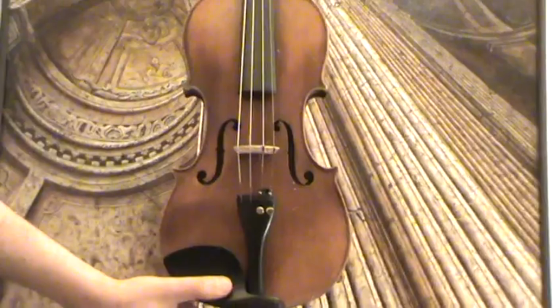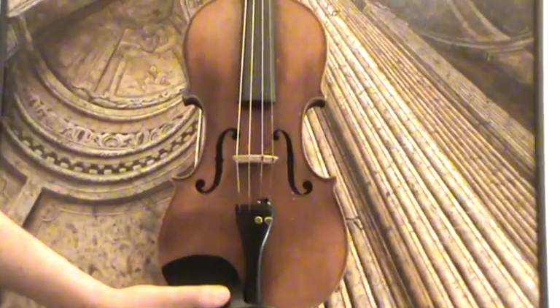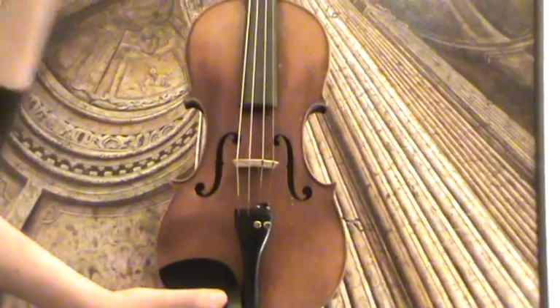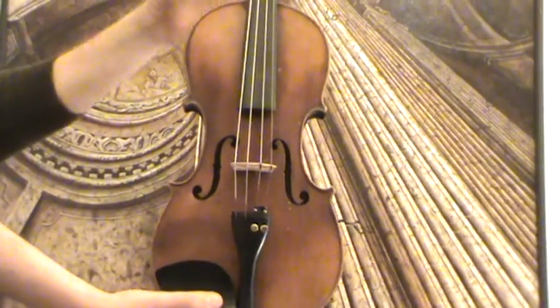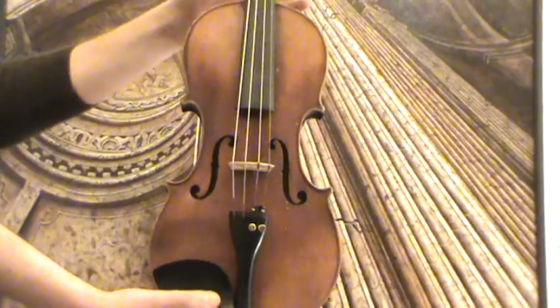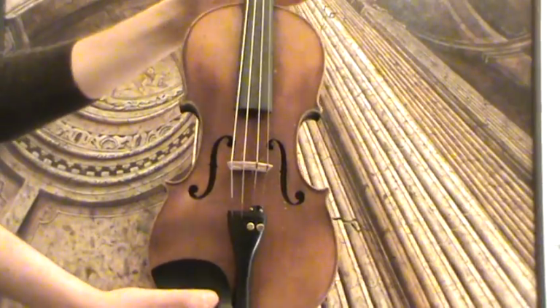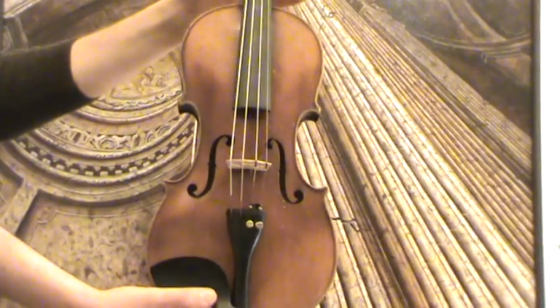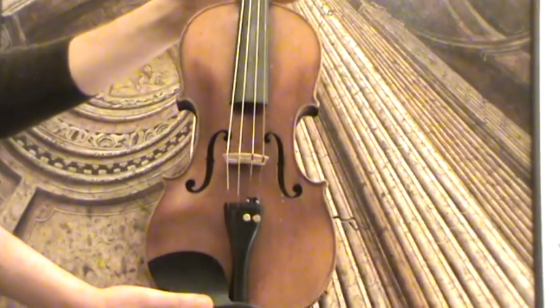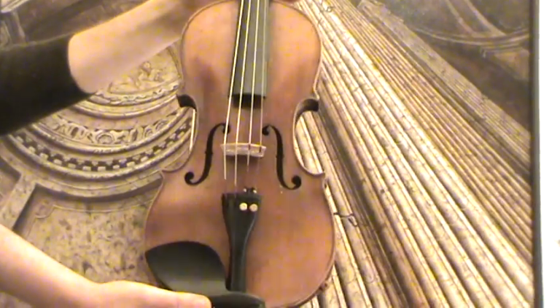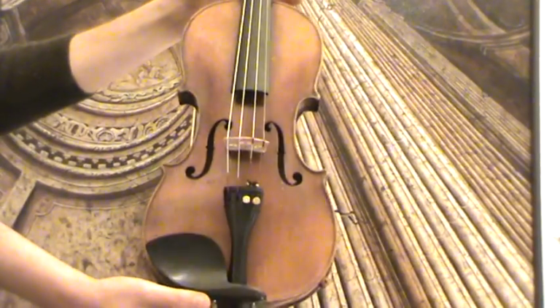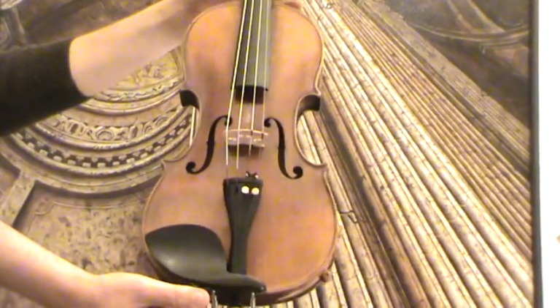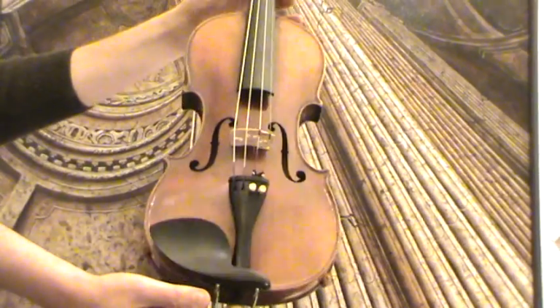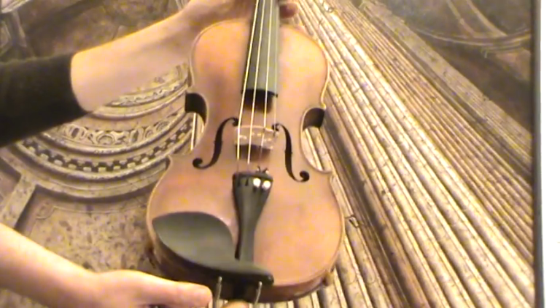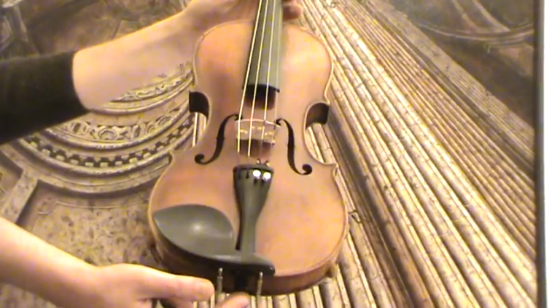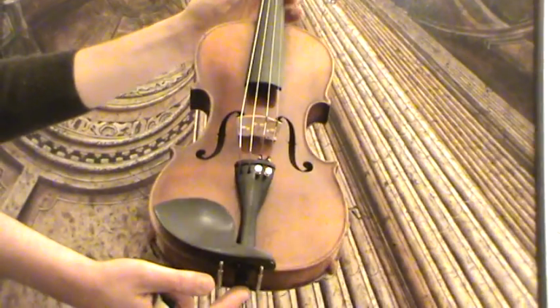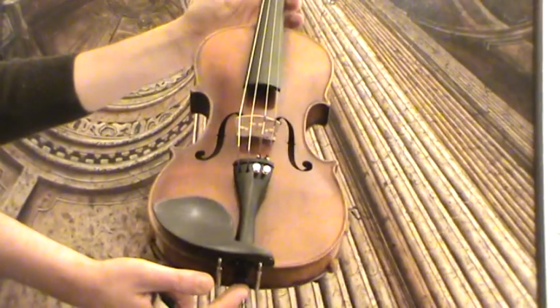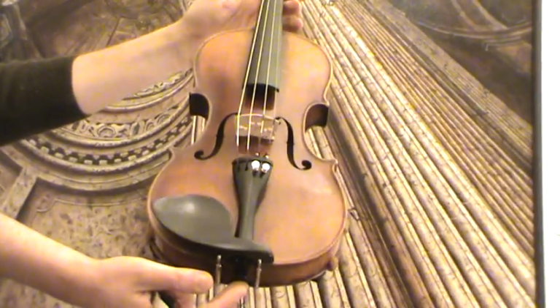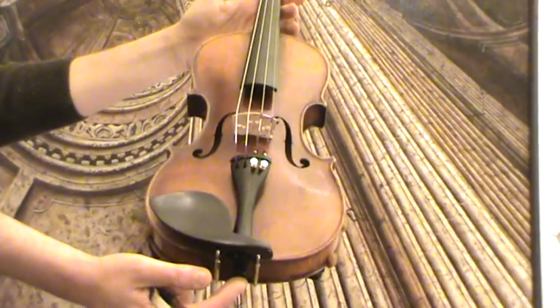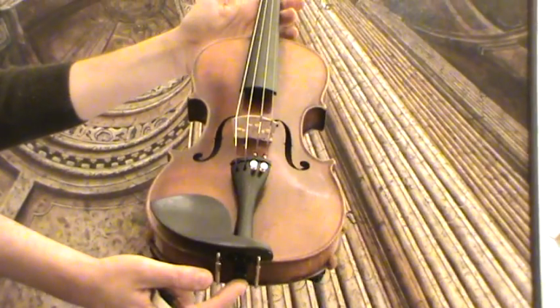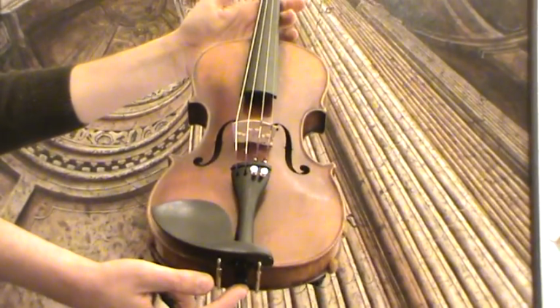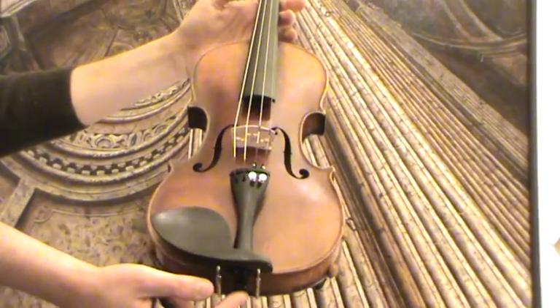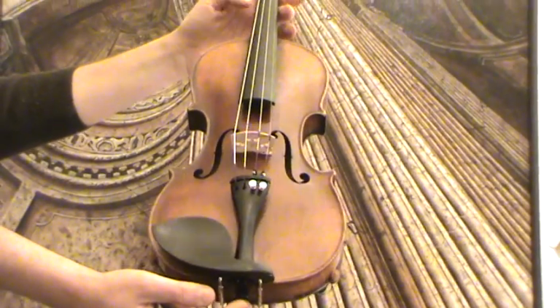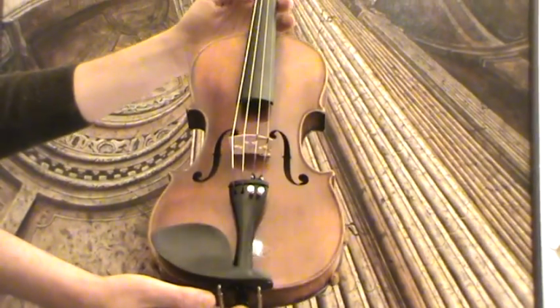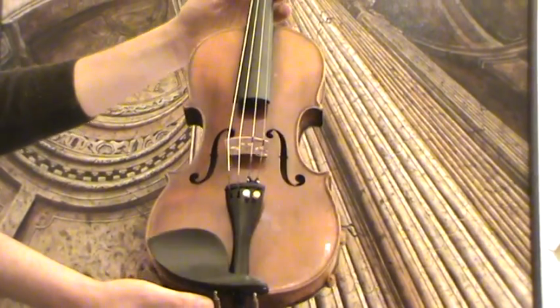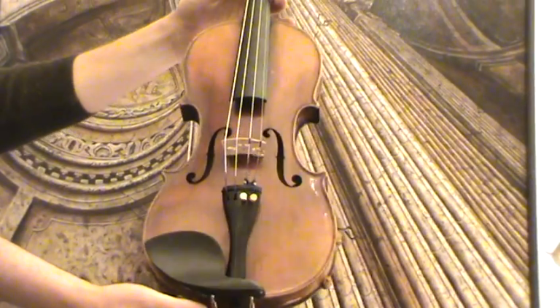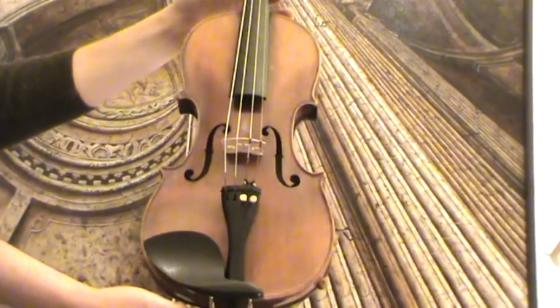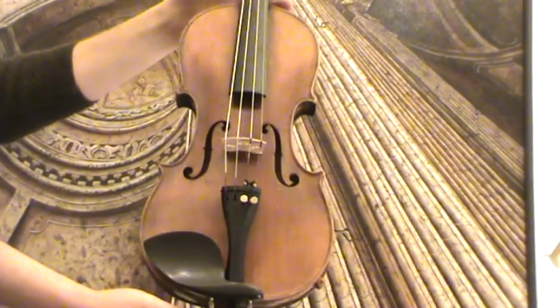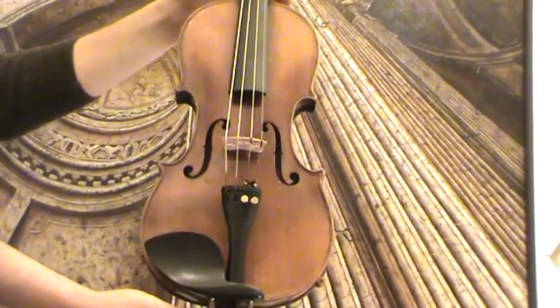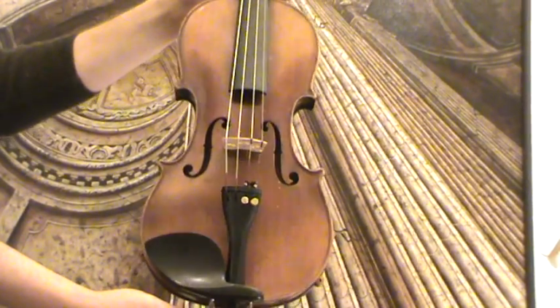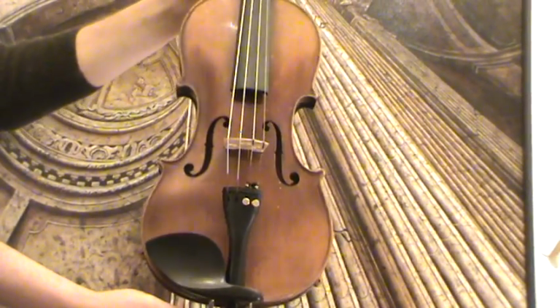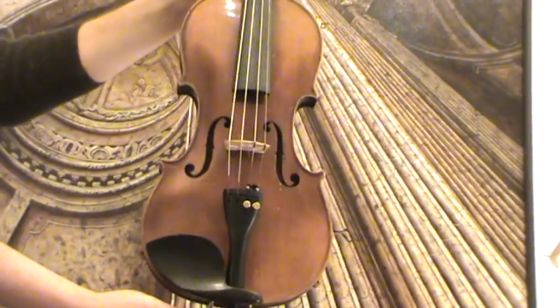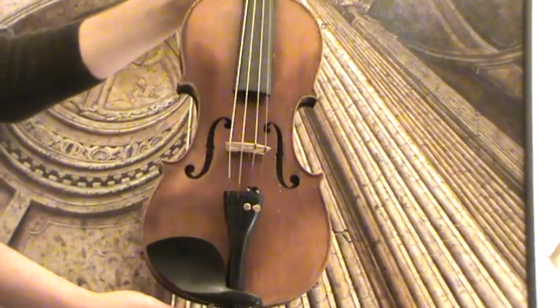The final German violin — we would estimate its age around the 1920s to 1930s.